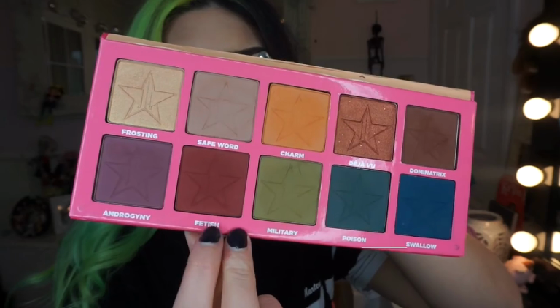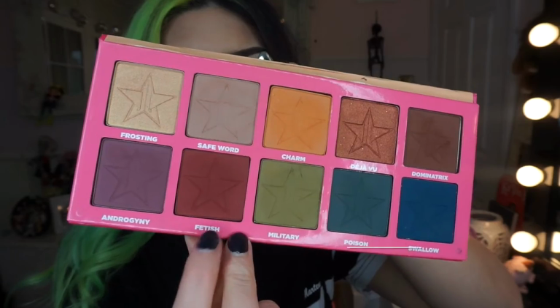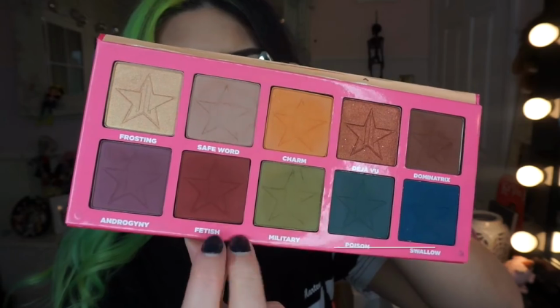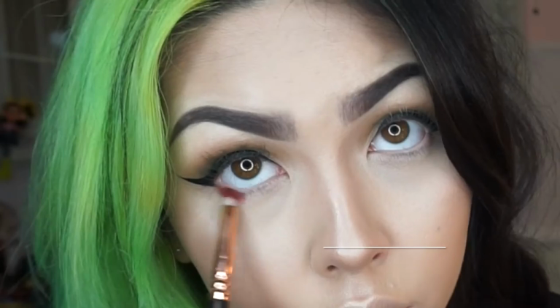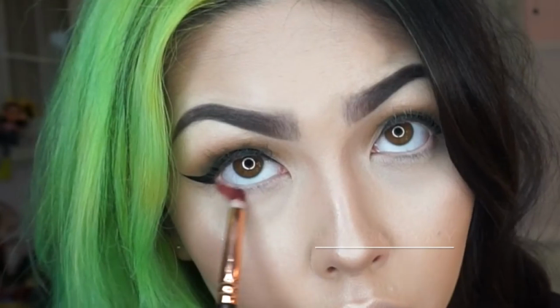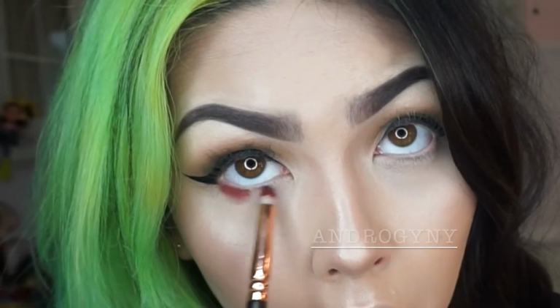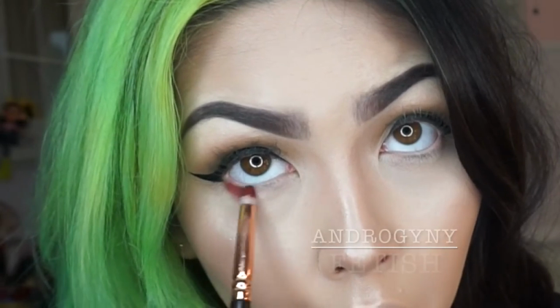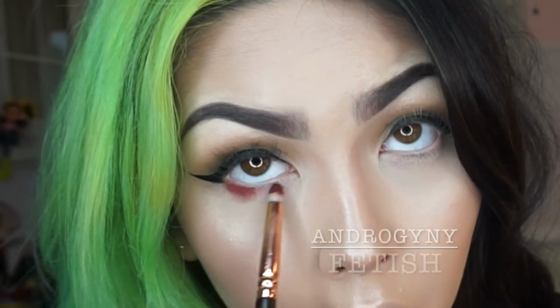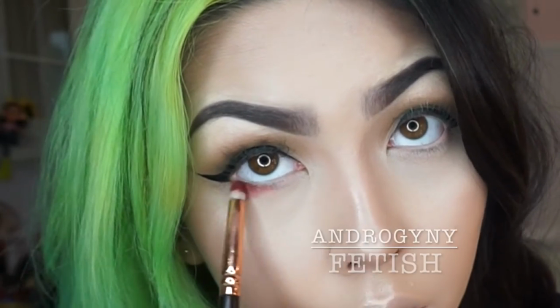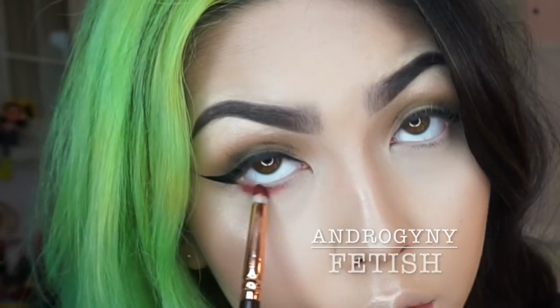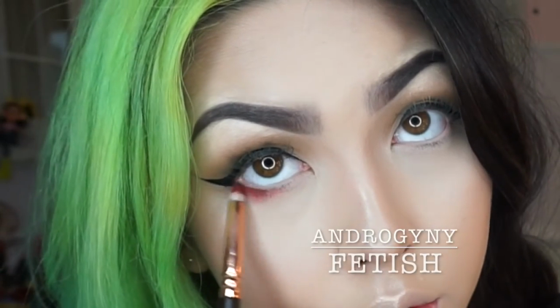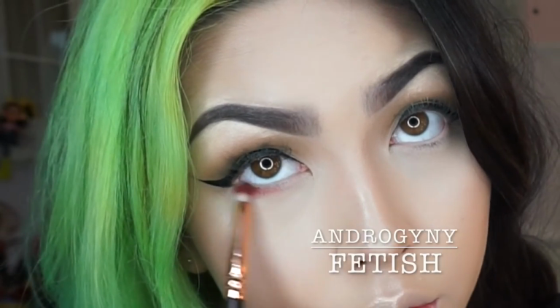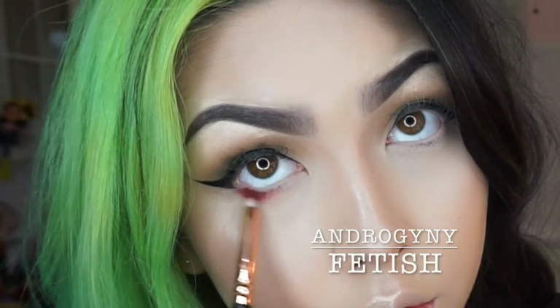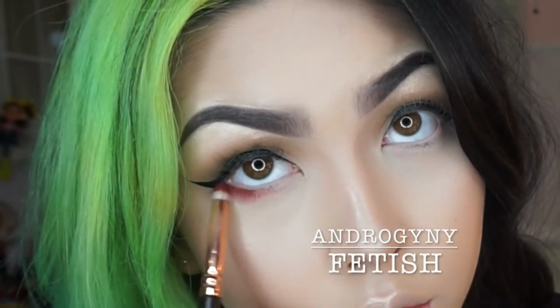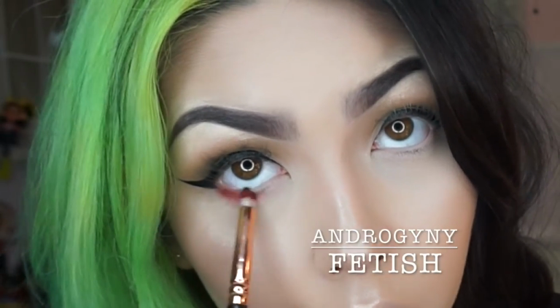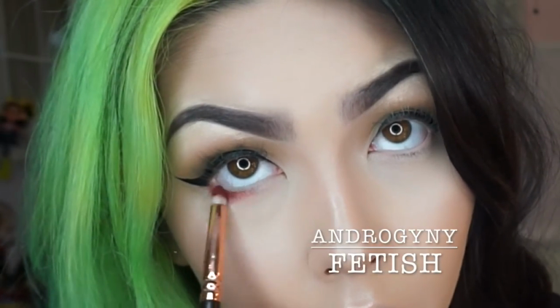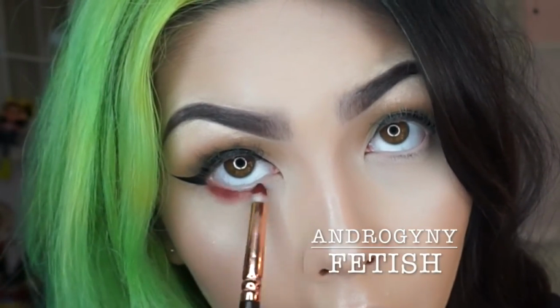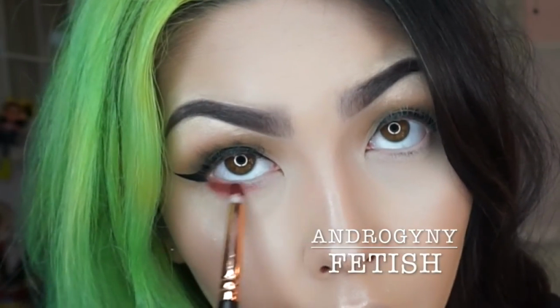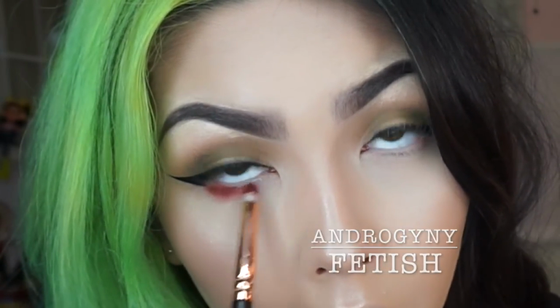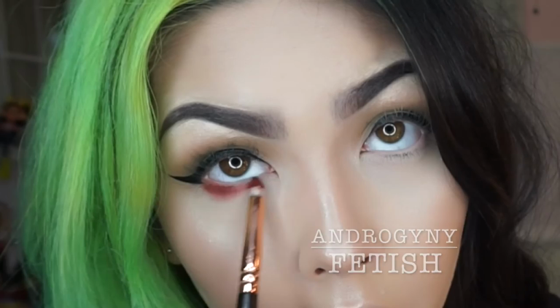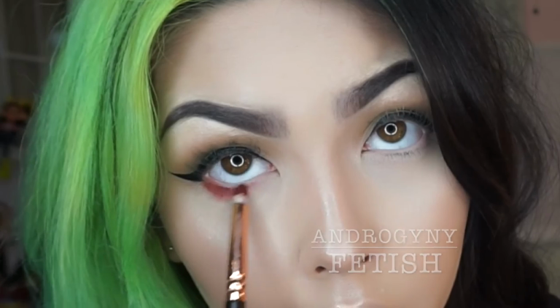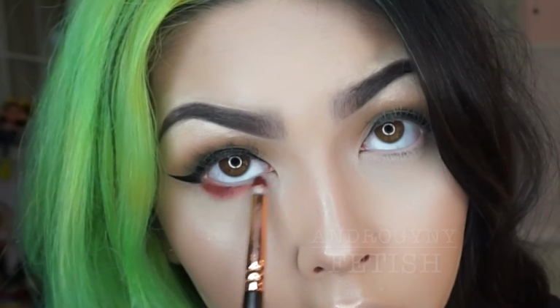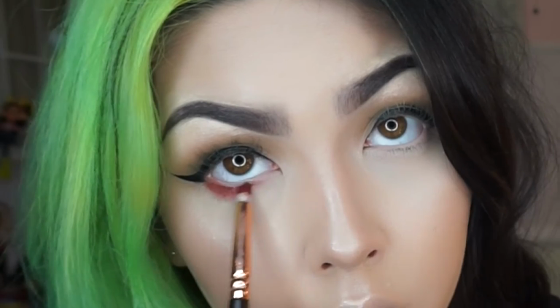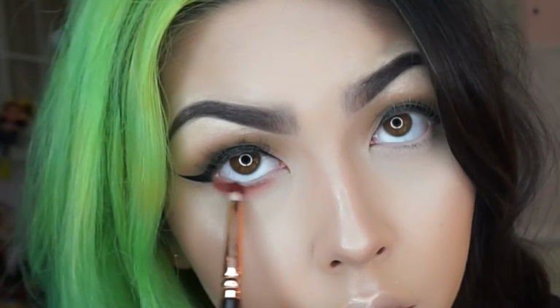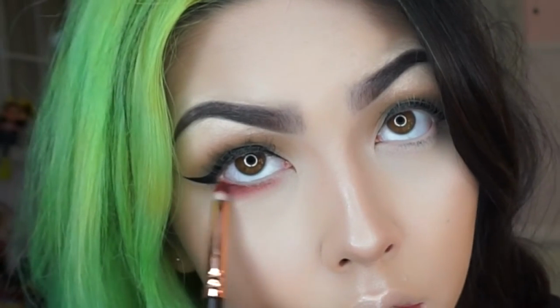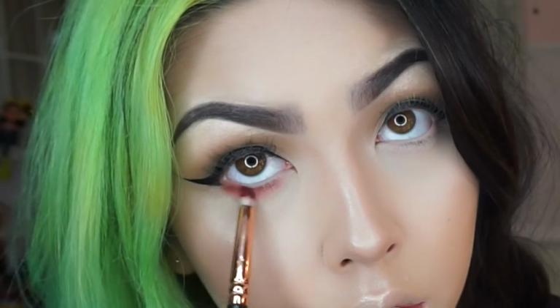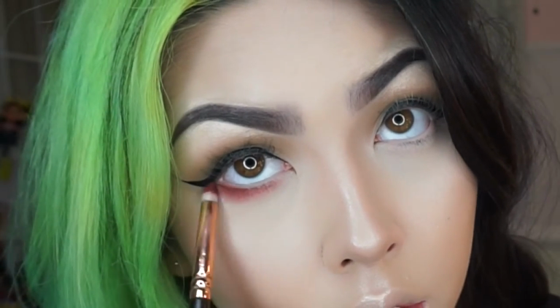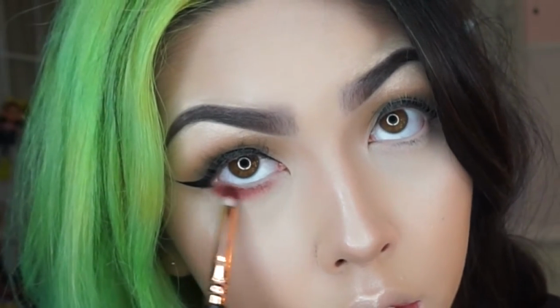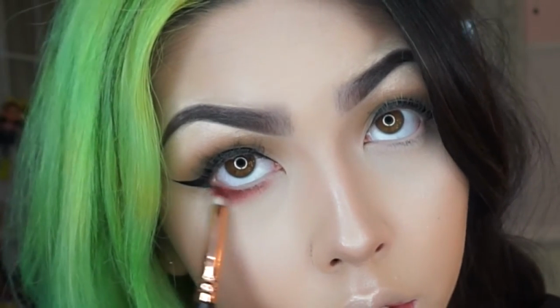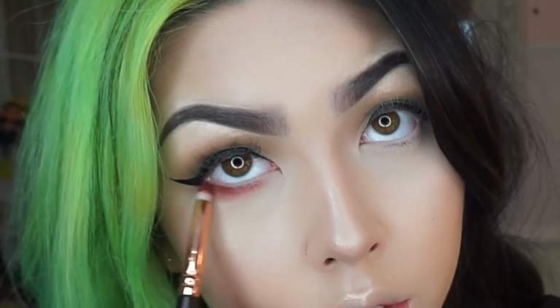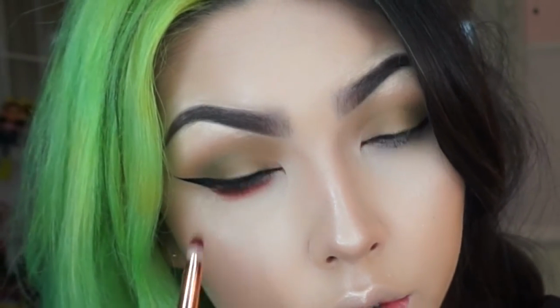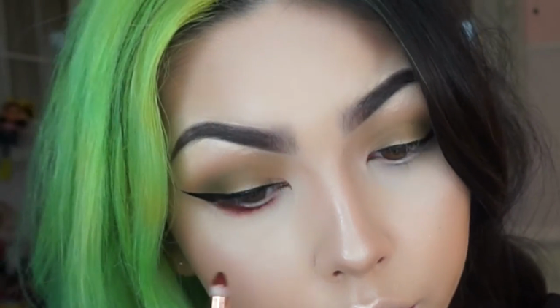Then I'm going to smoke out the lower lash line using the colour Fetish on a pencil brush.